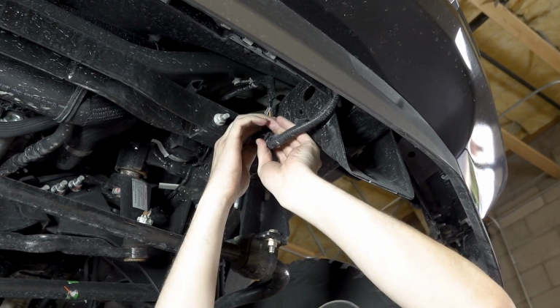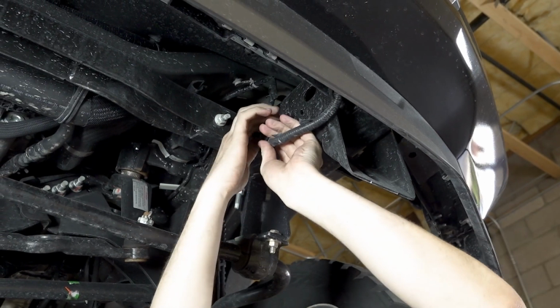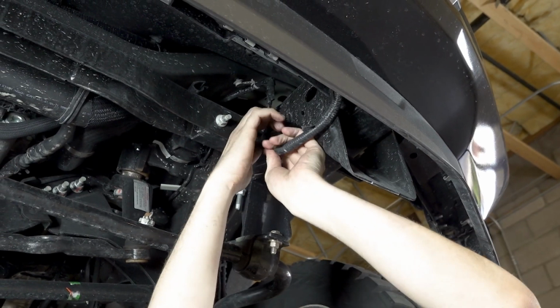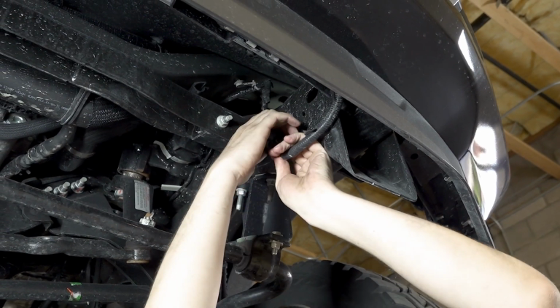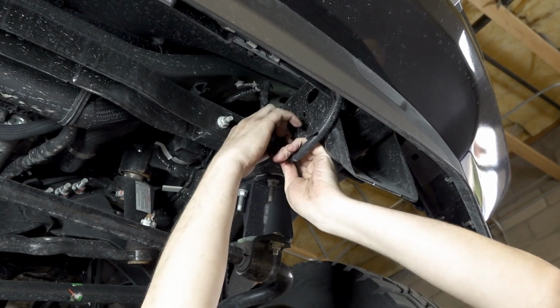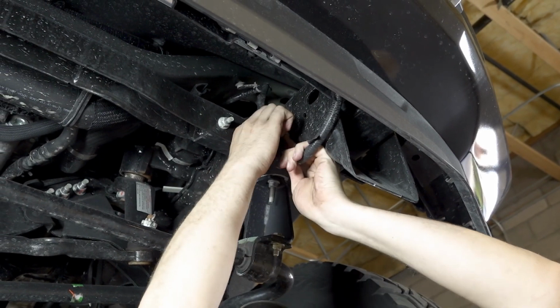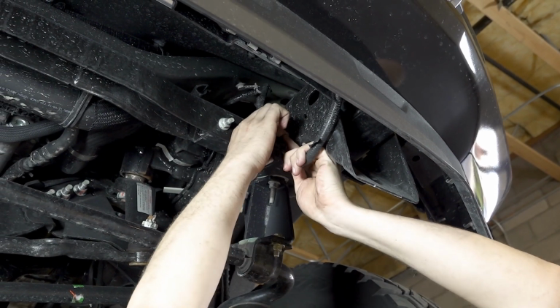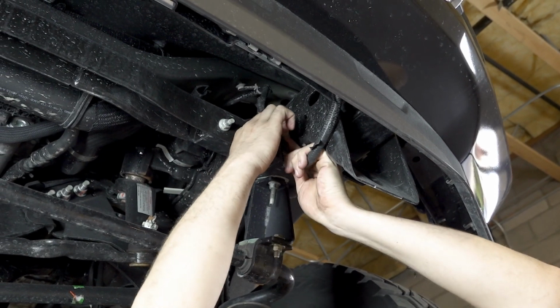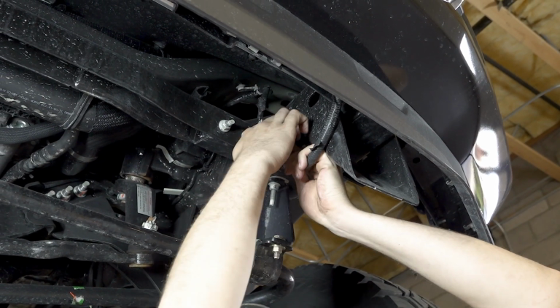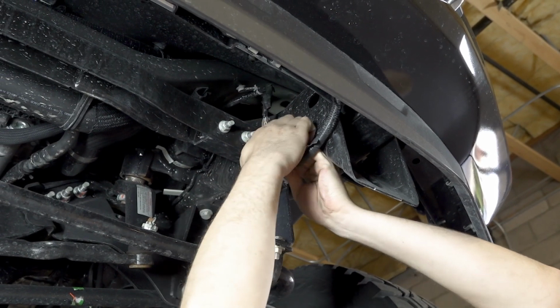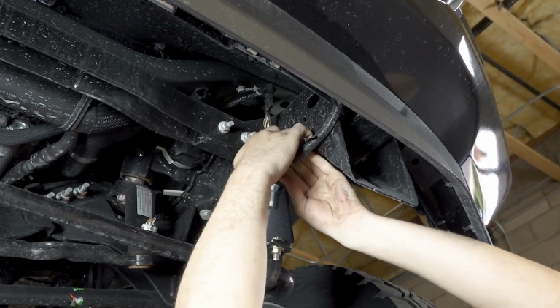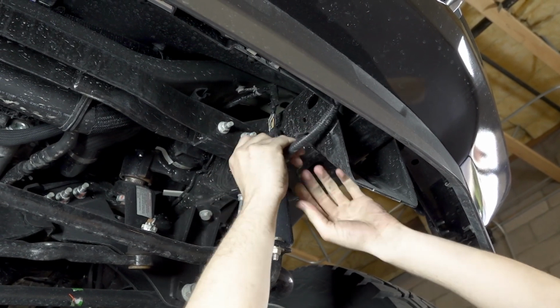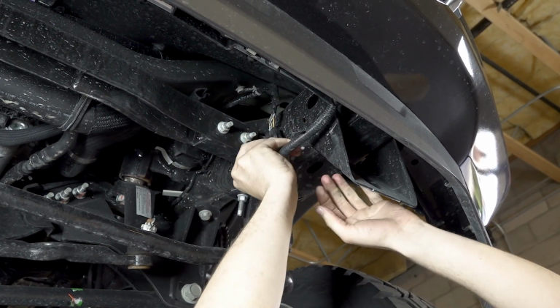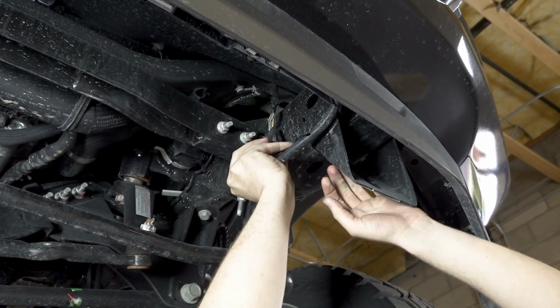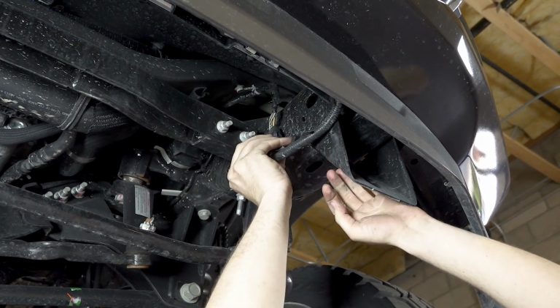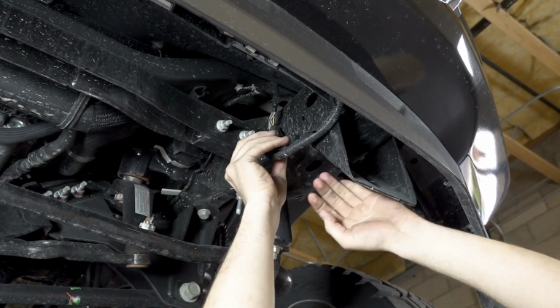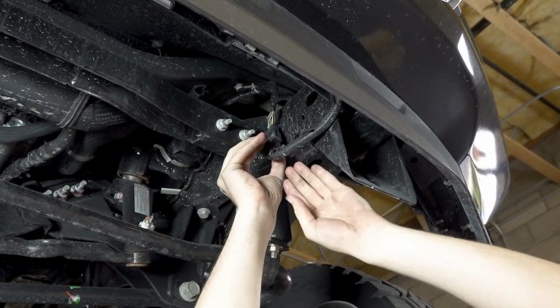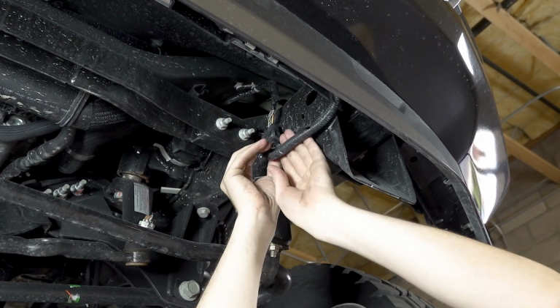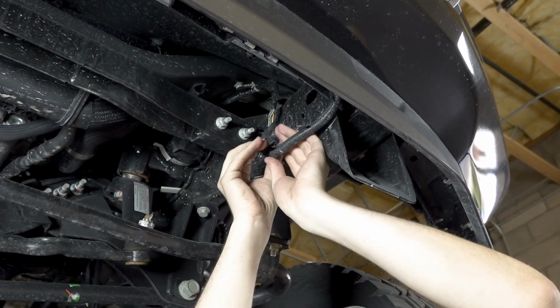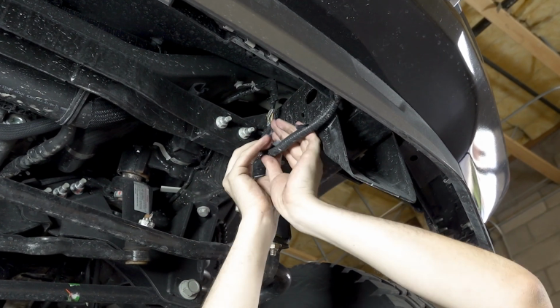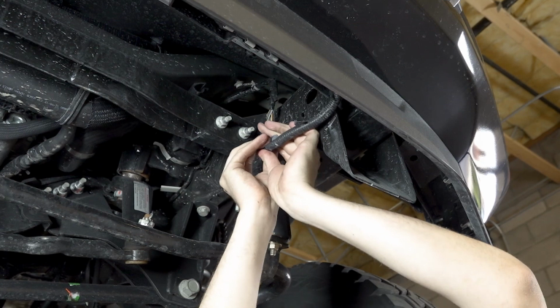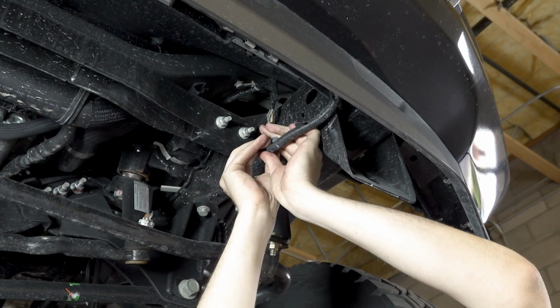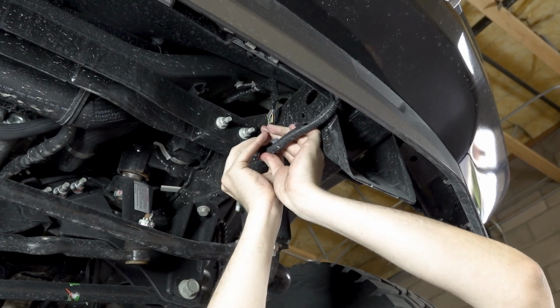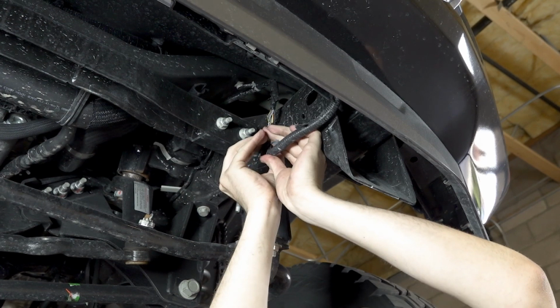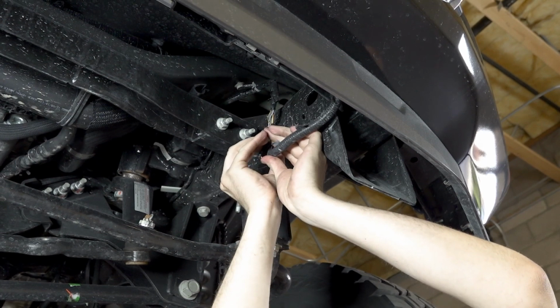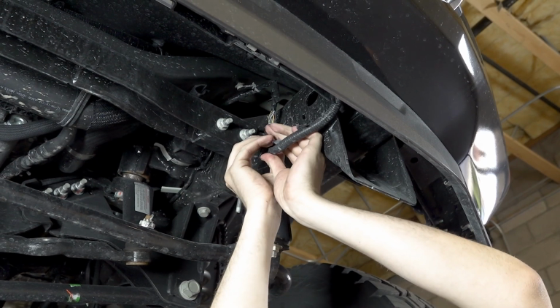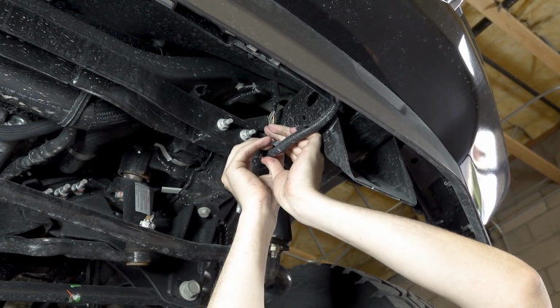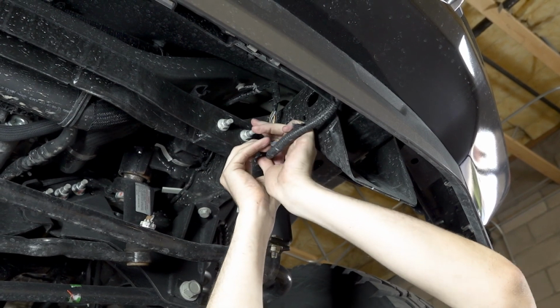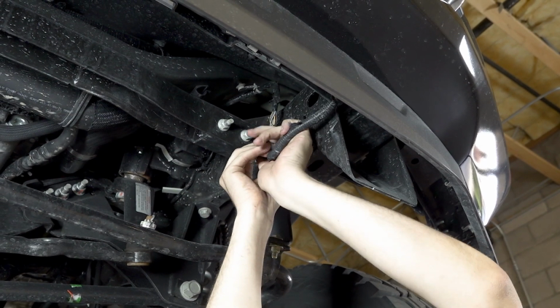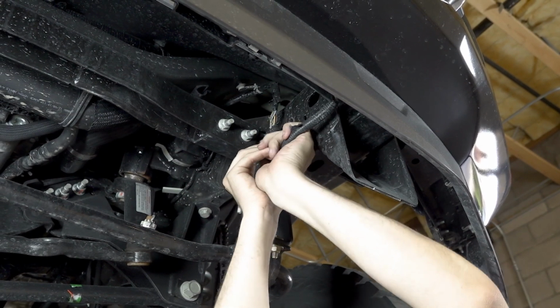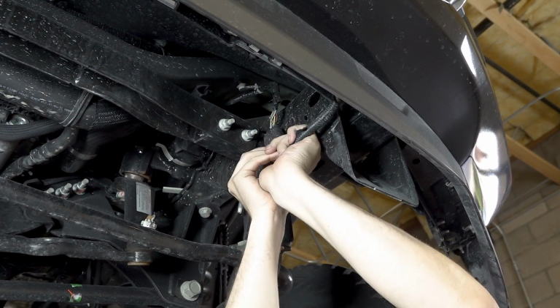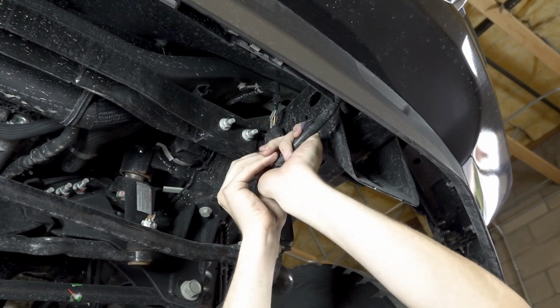Unplug the main fog light harness connector. This connector is located along the driver side frame rail underneath the truck.